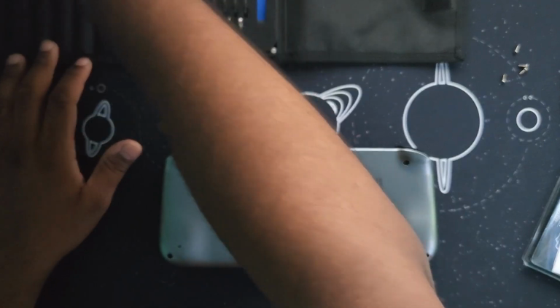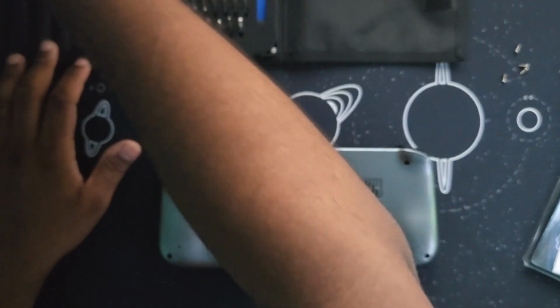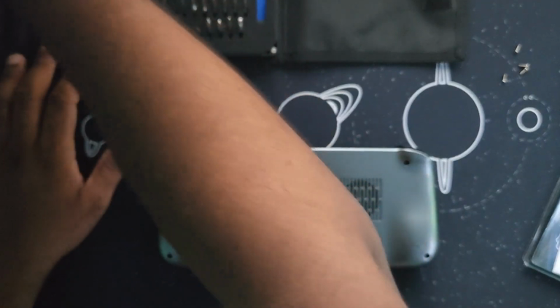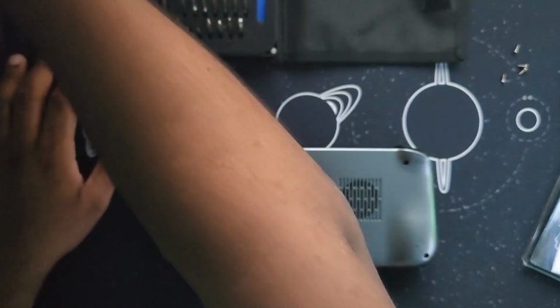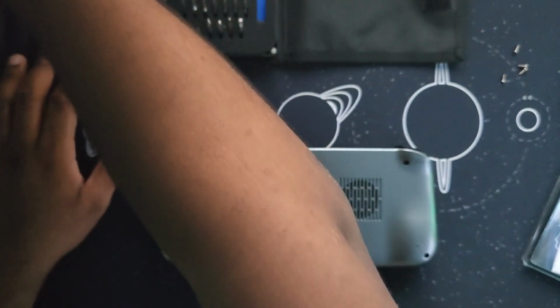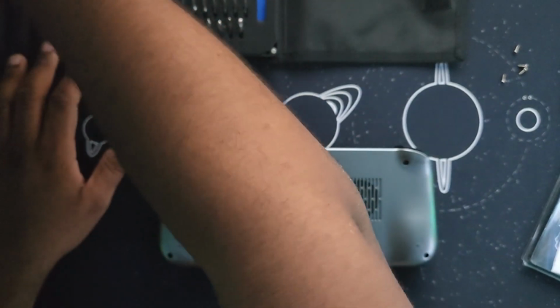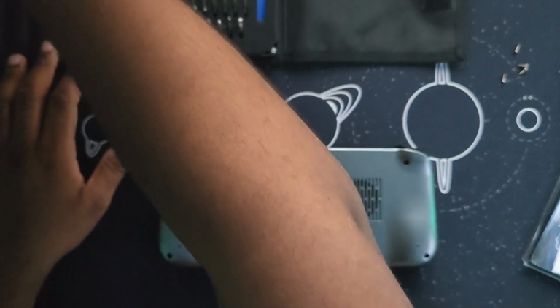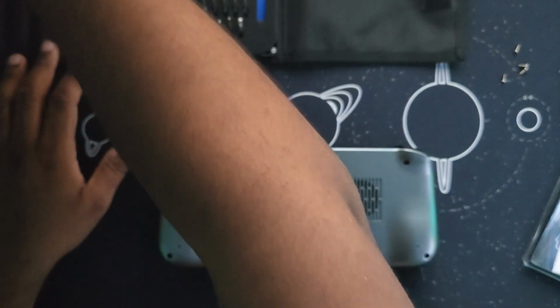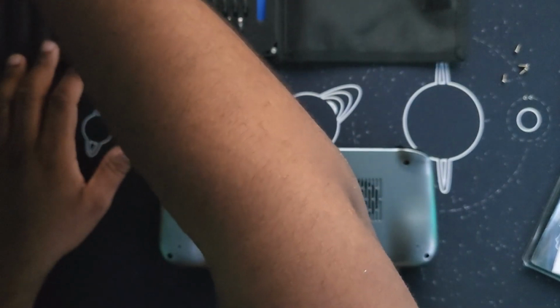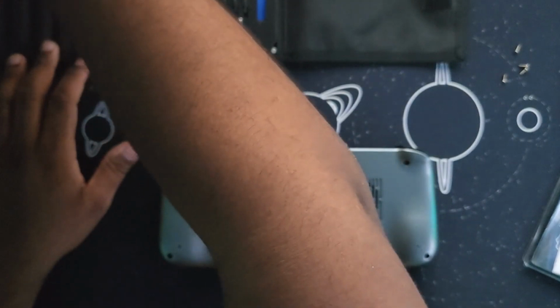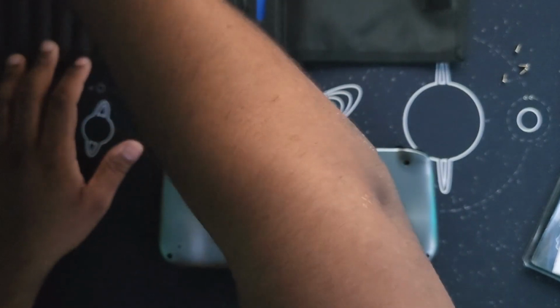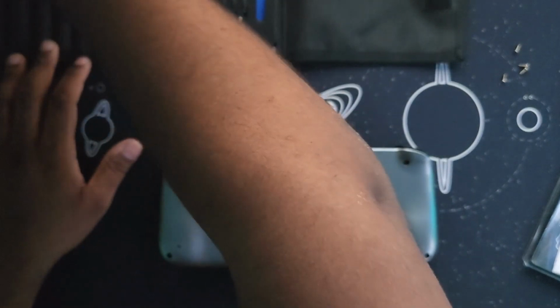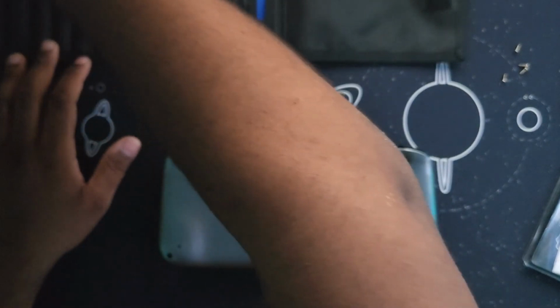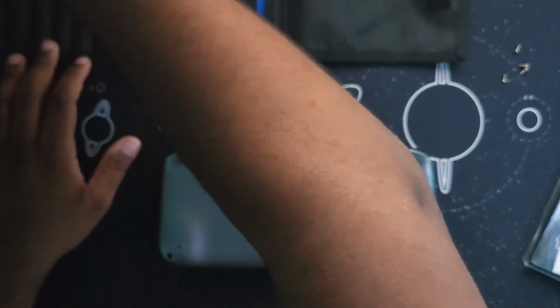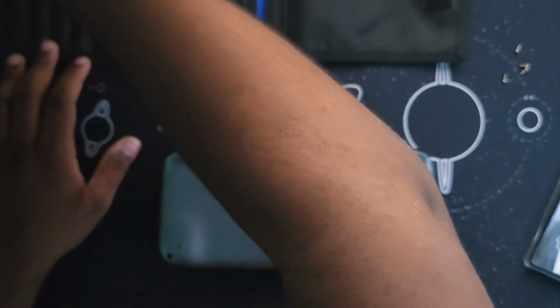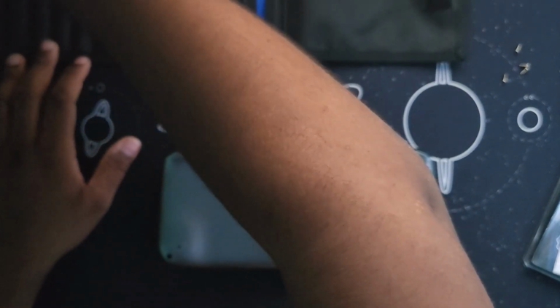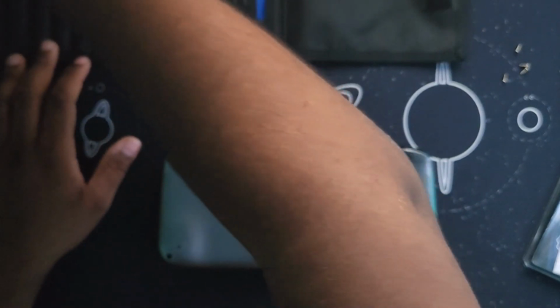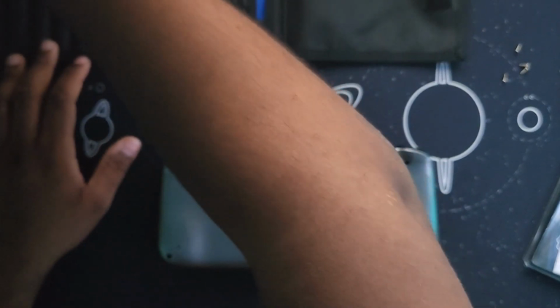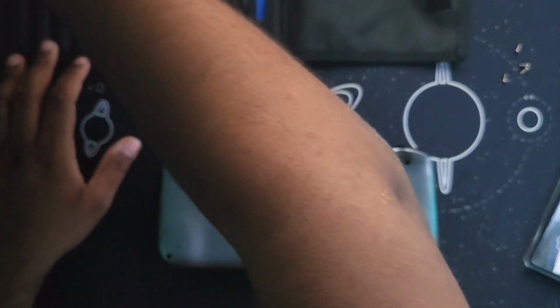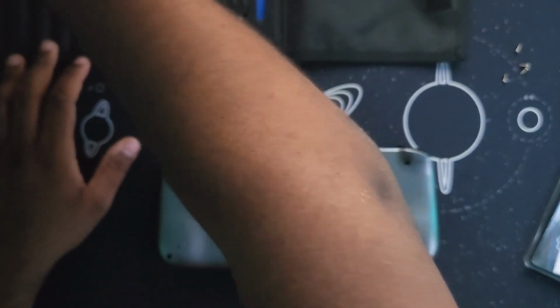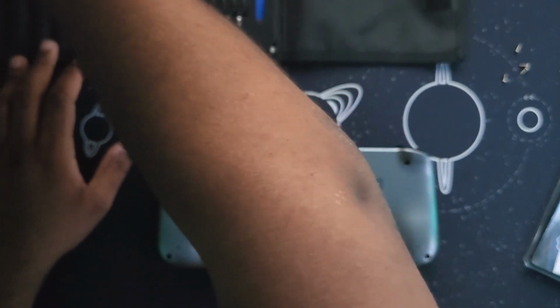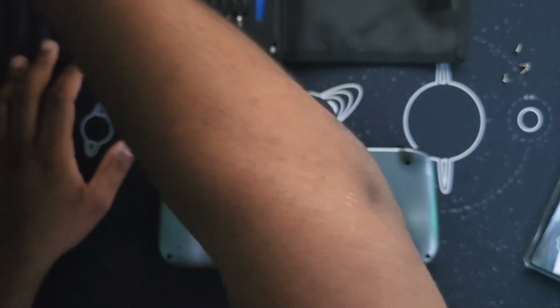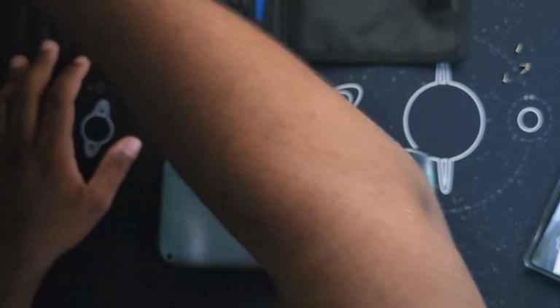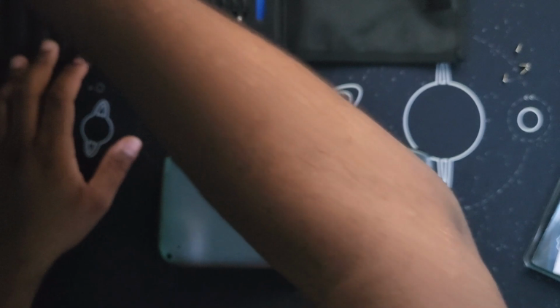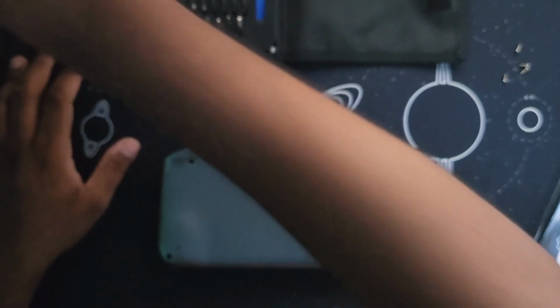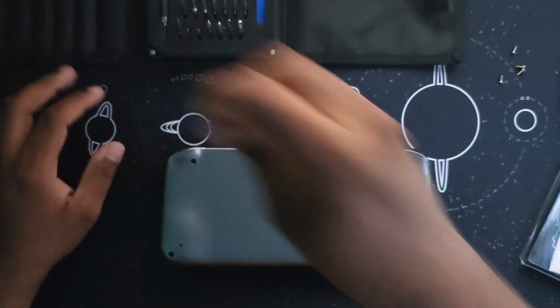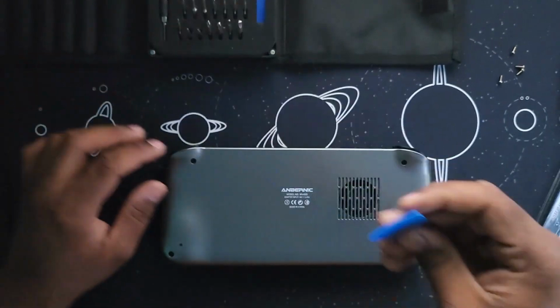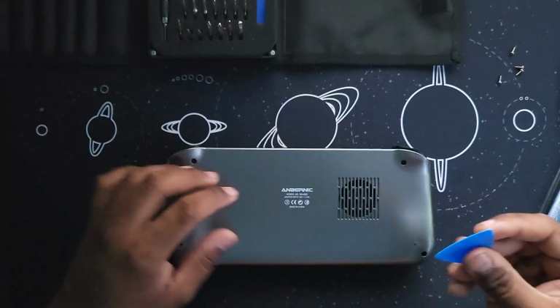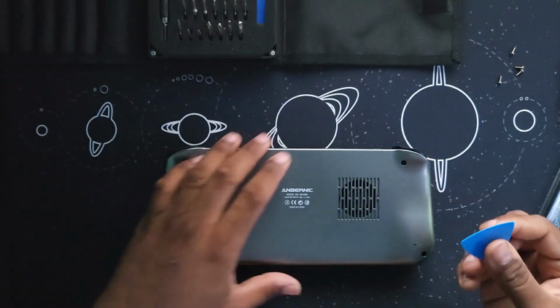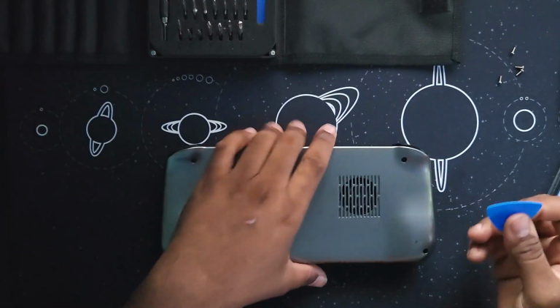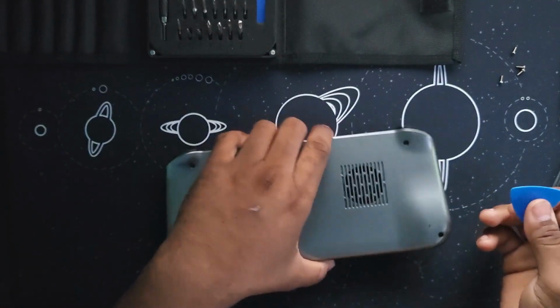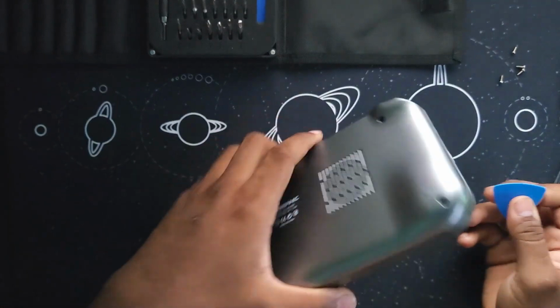Once you have finished removing the four screws, you need to pry open the Win600. I'm using a guitar pick from the iFixit Toolkit.